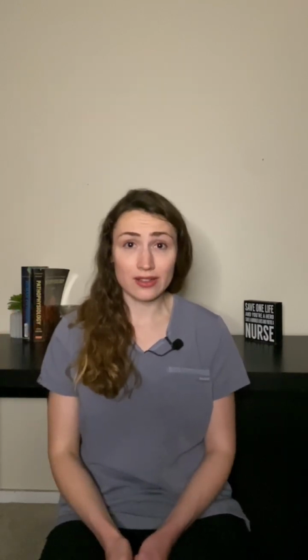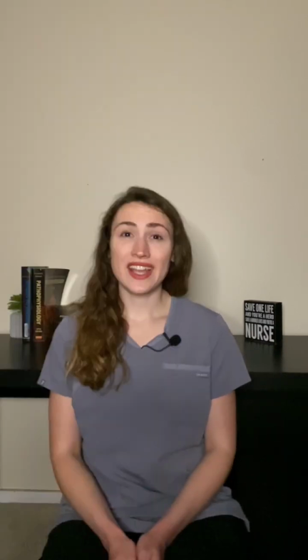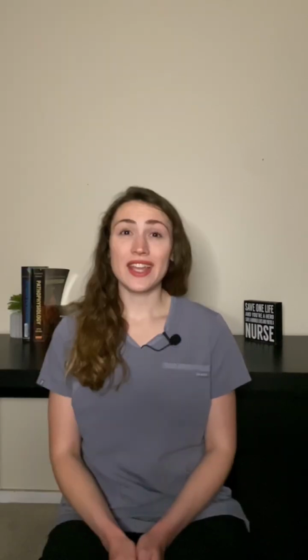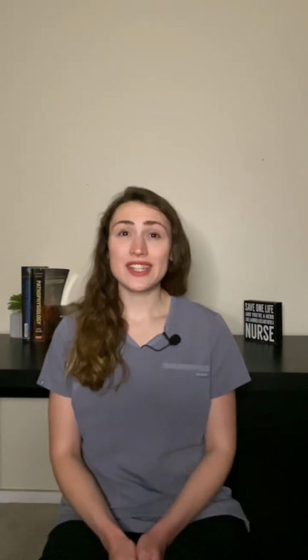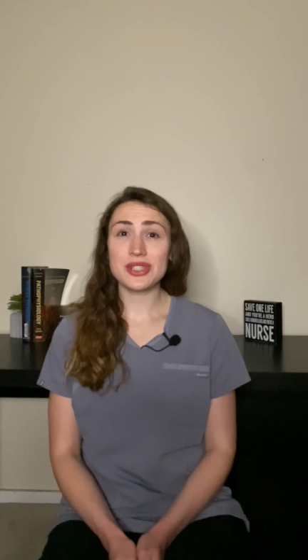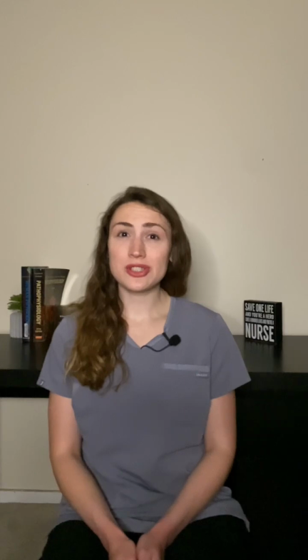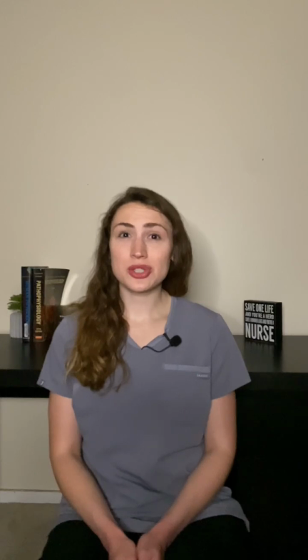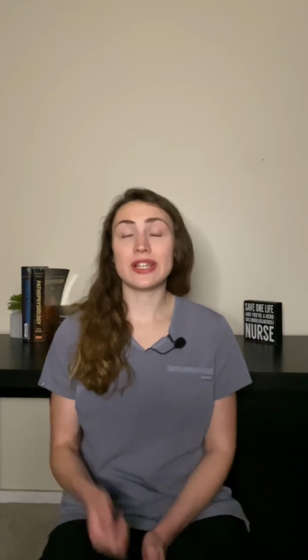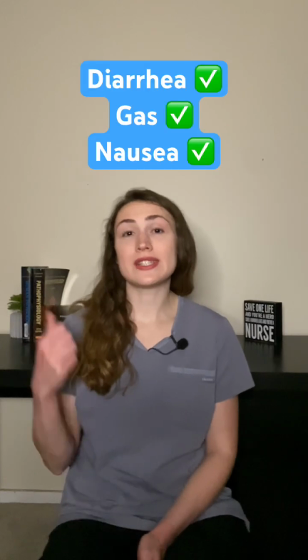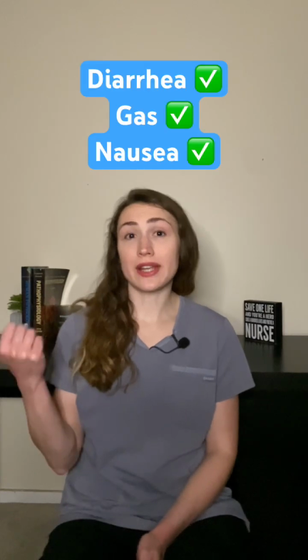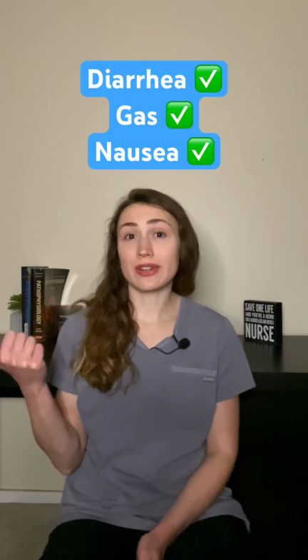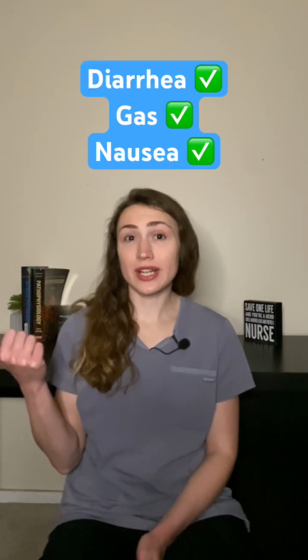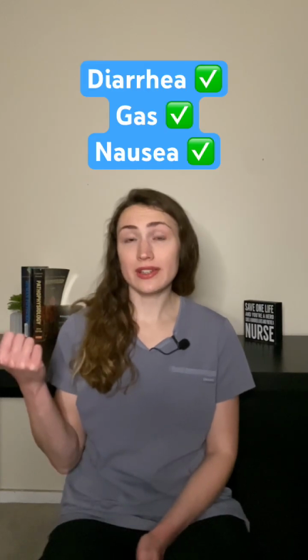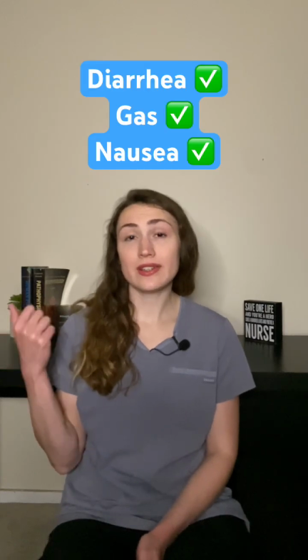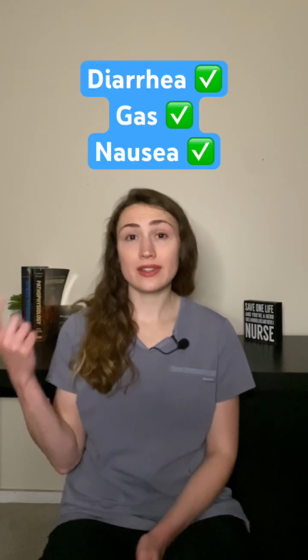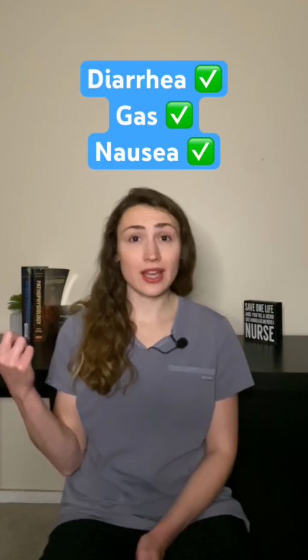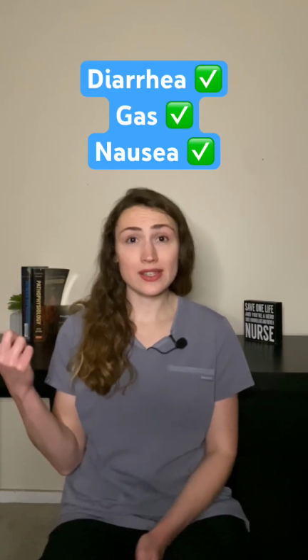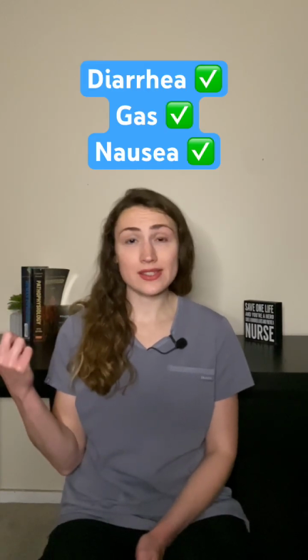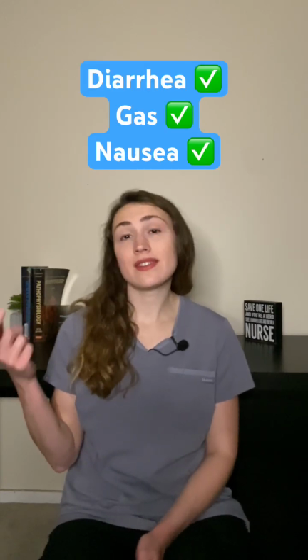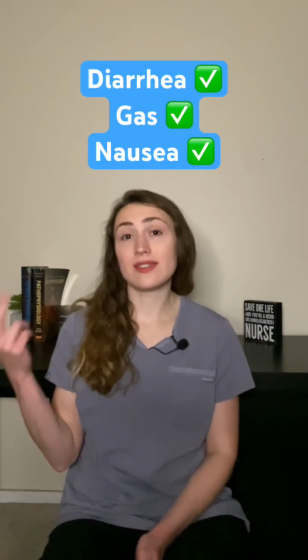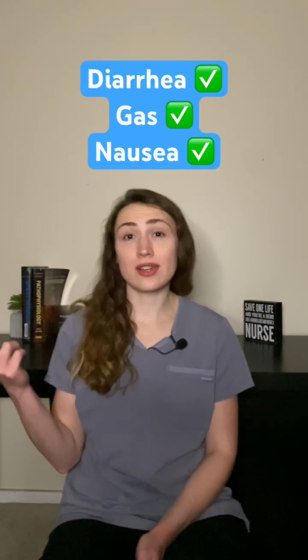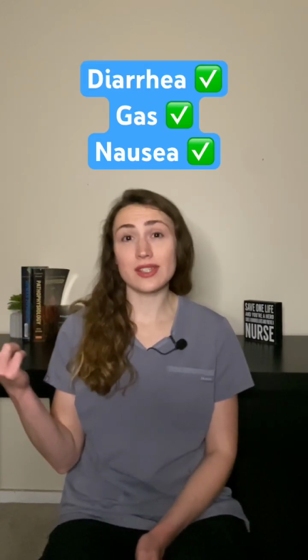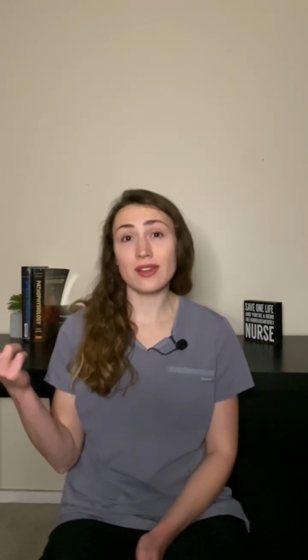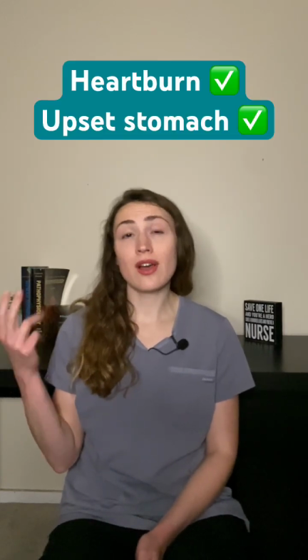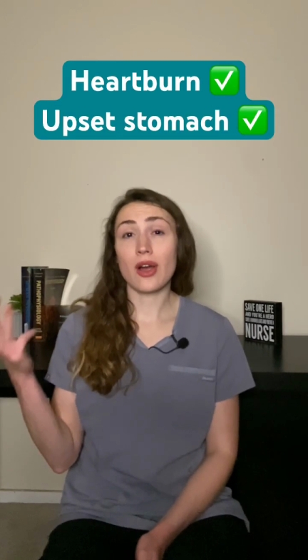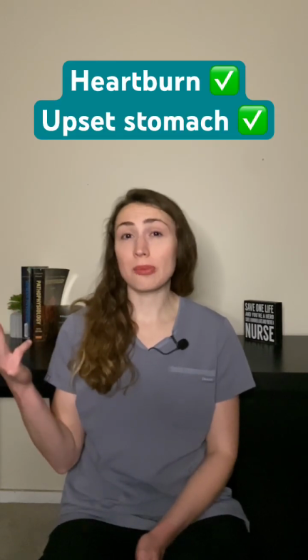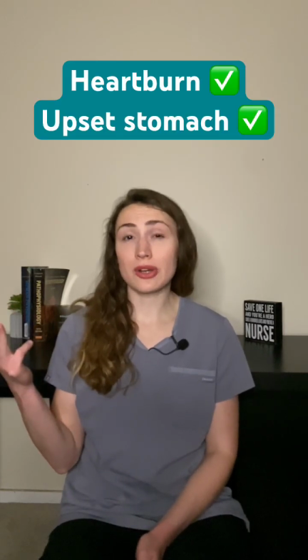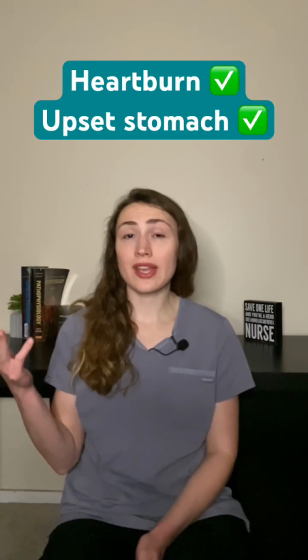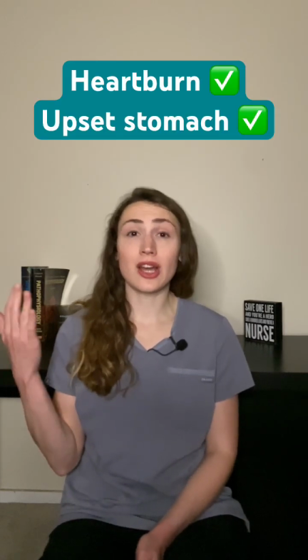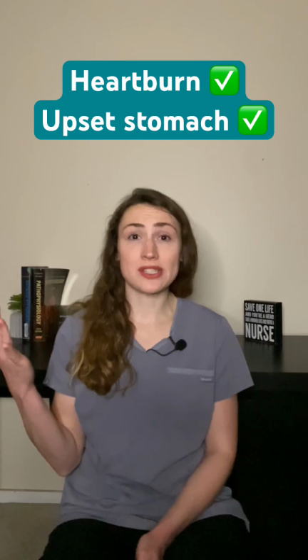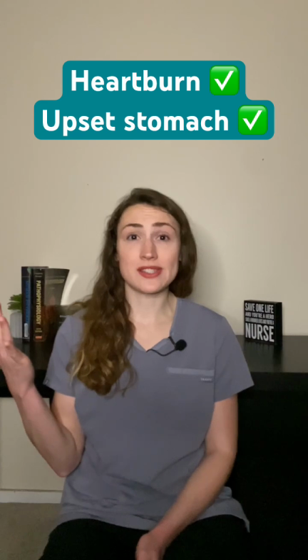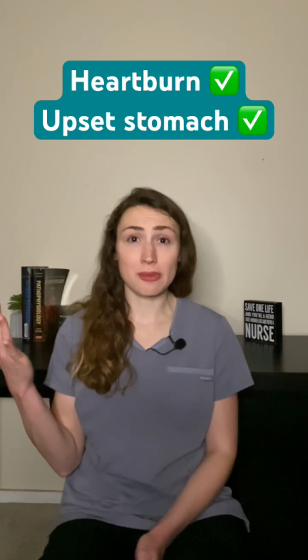It is used to treat diarrhea, gas, nausea, heartburn, and upset stomach.